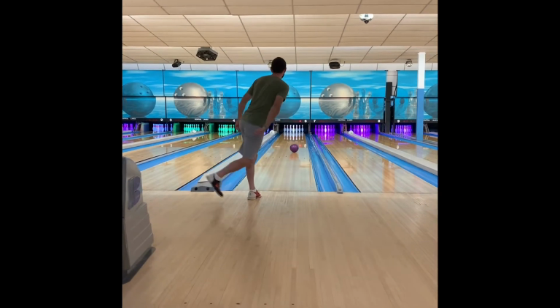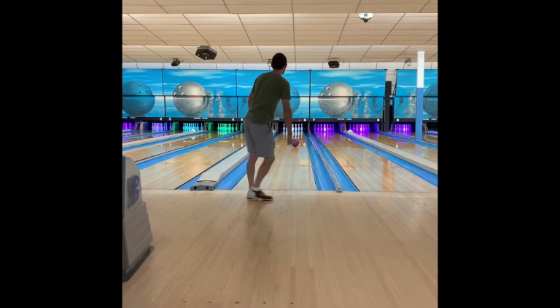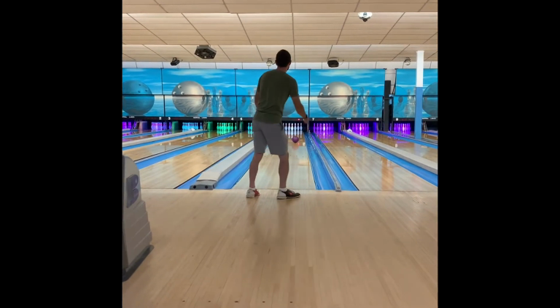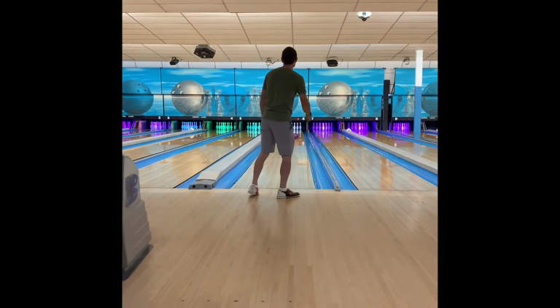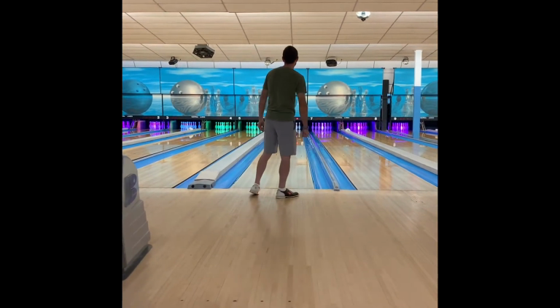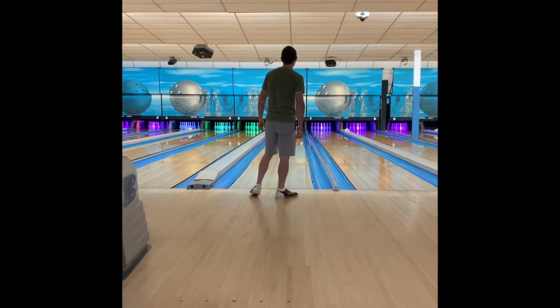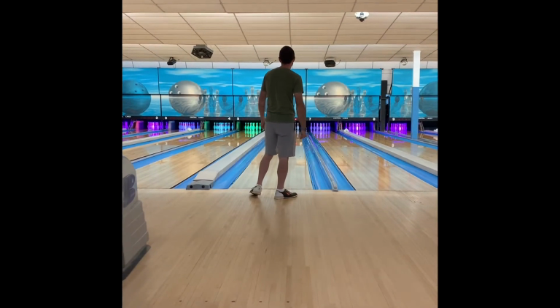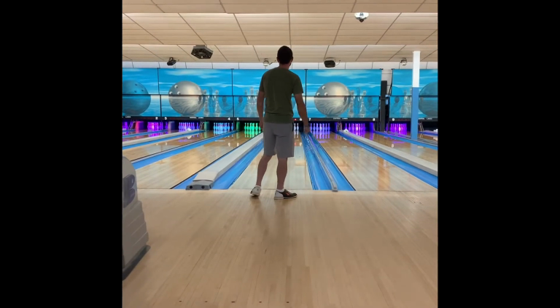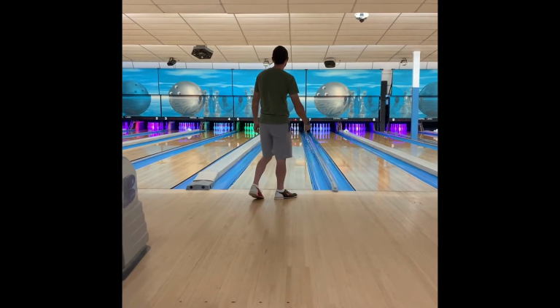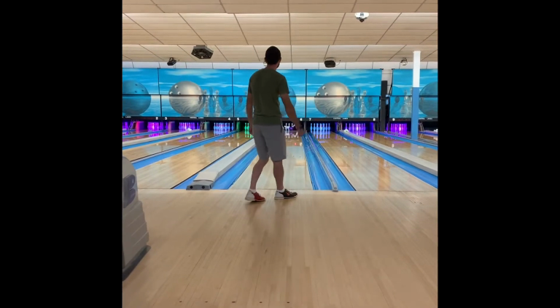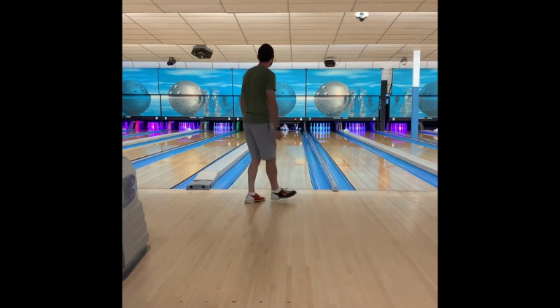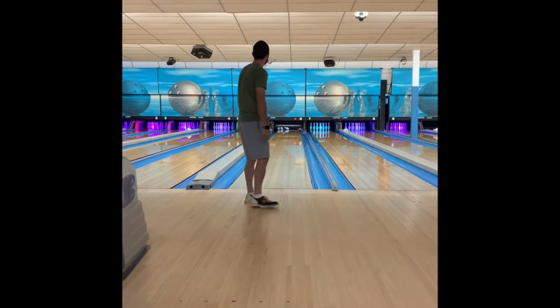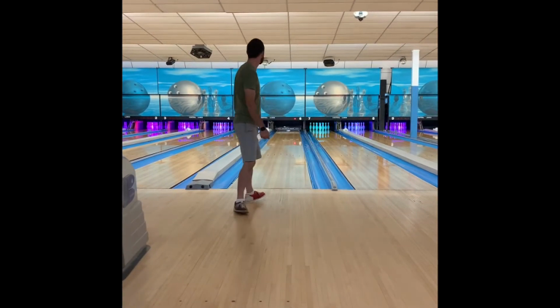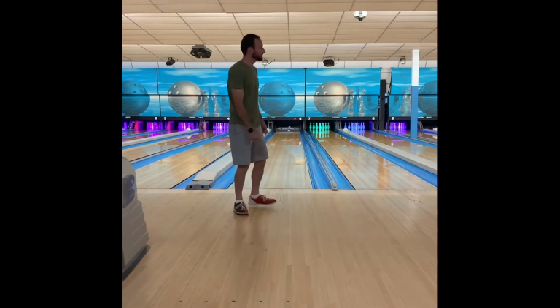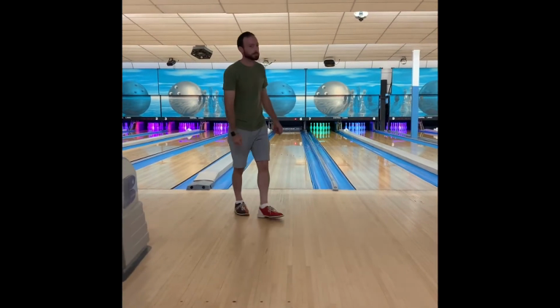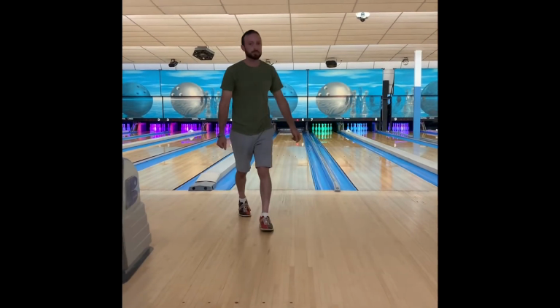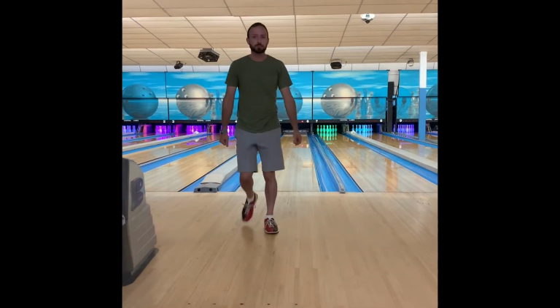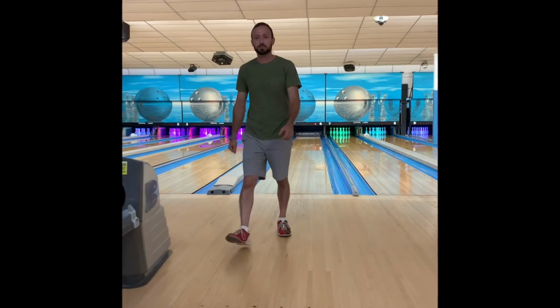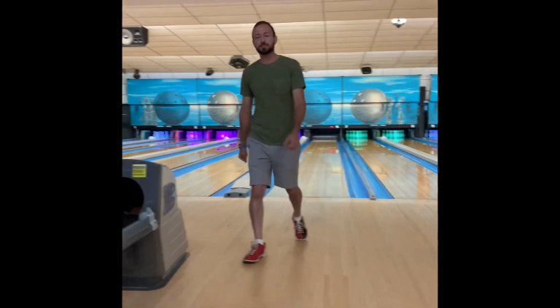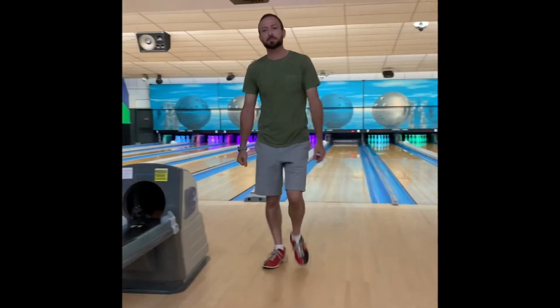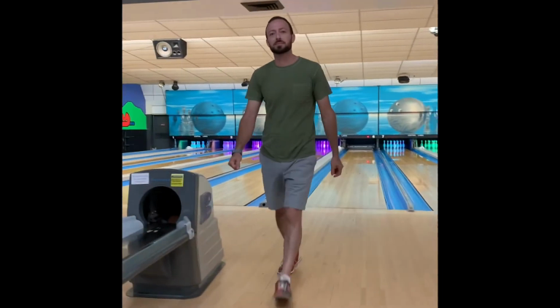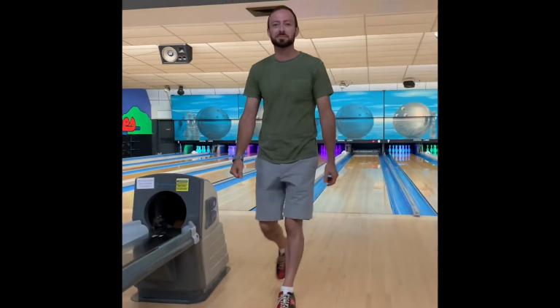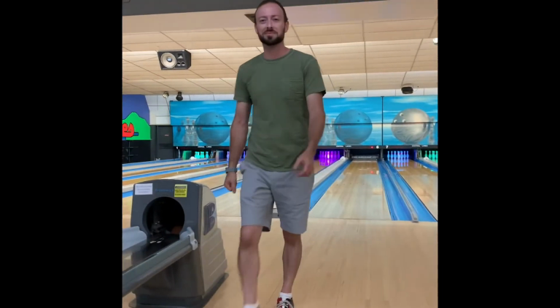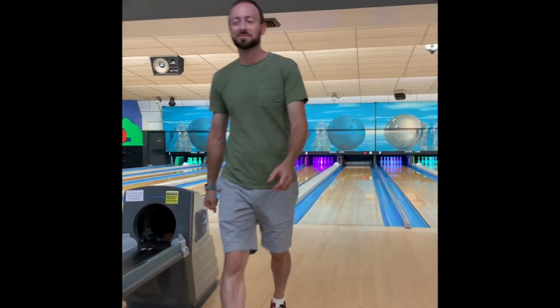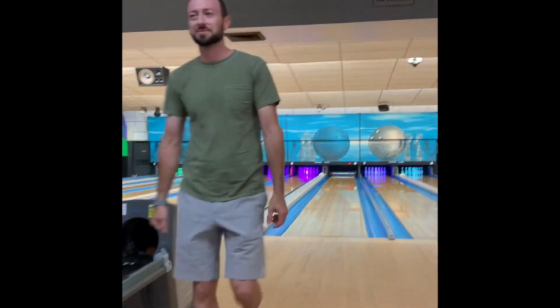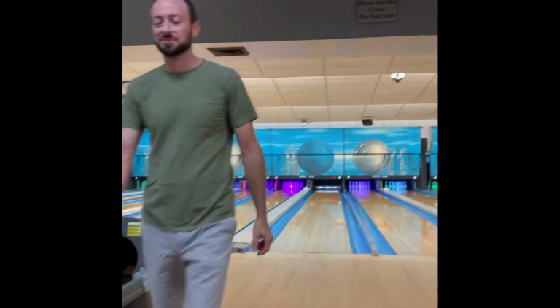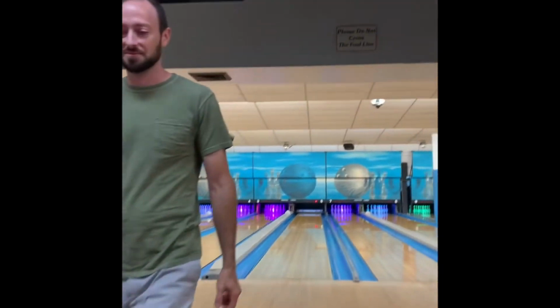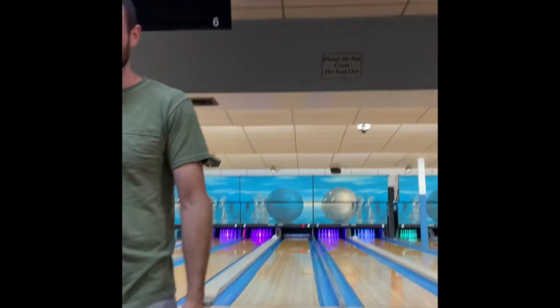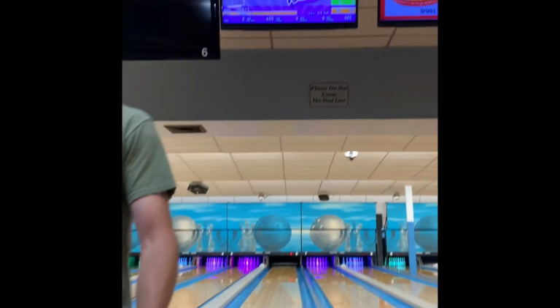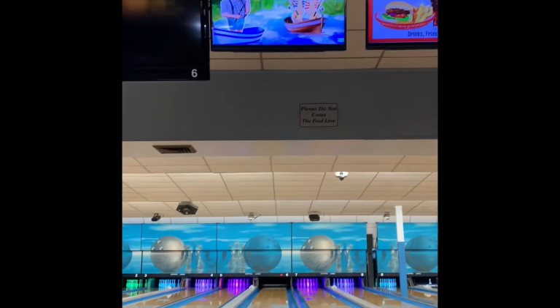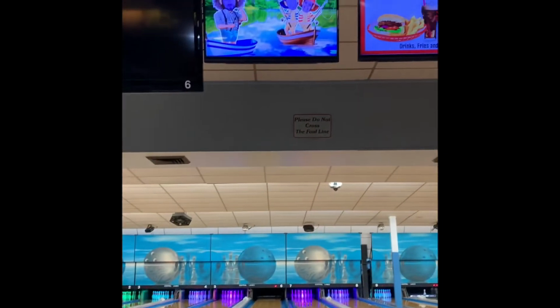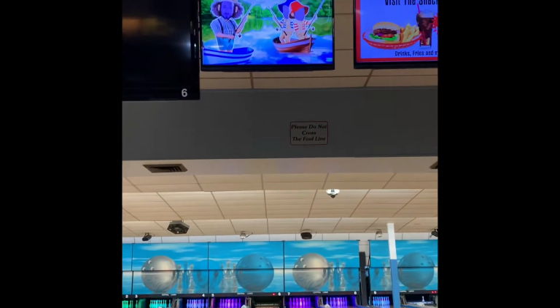And that's another strike. I think it's a perfect game — it's not going to be a perfect game.